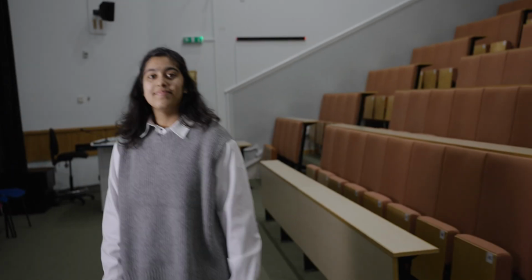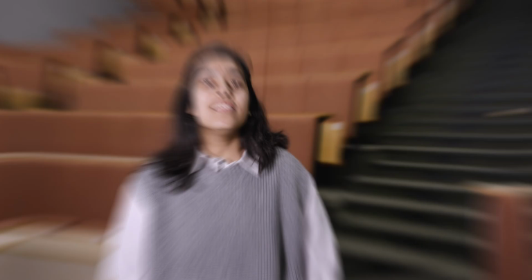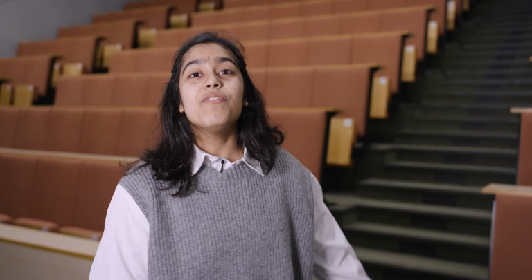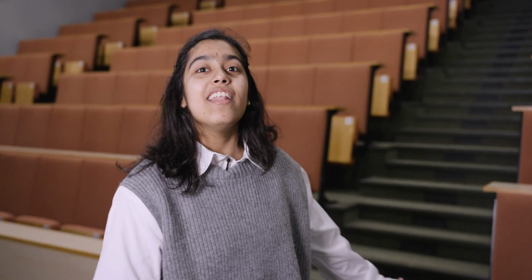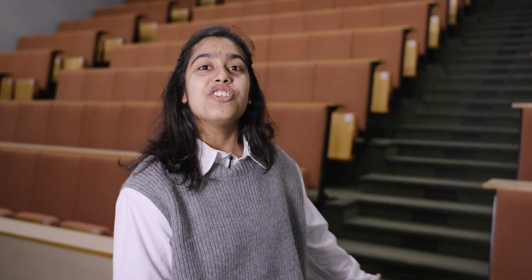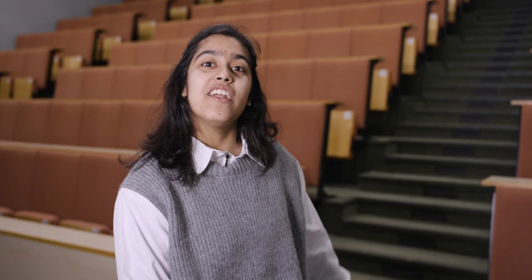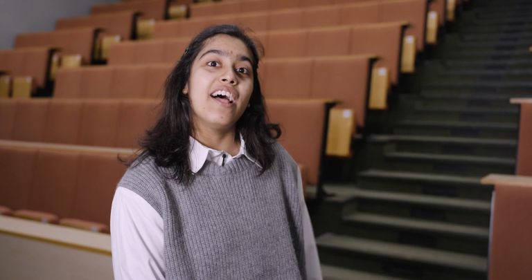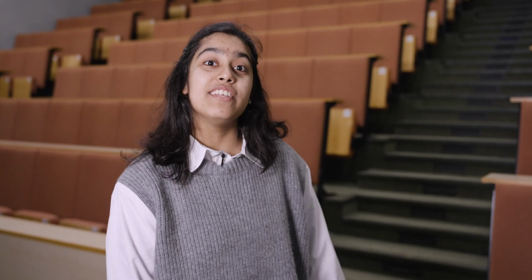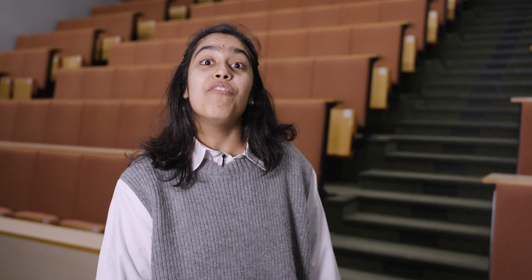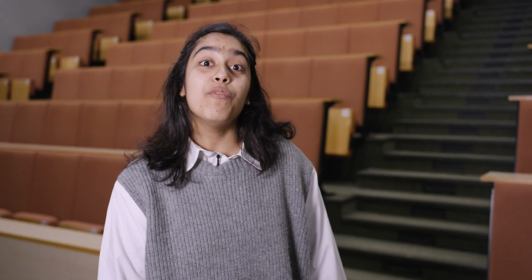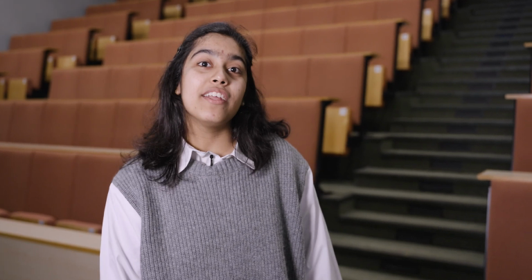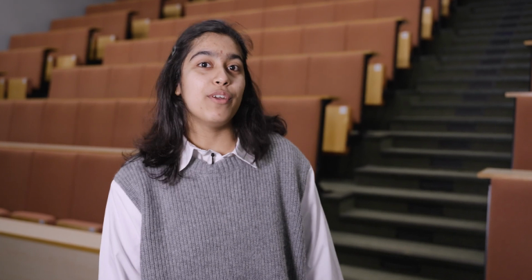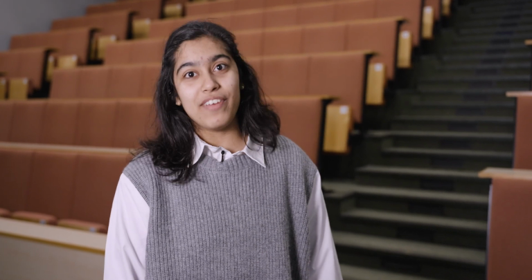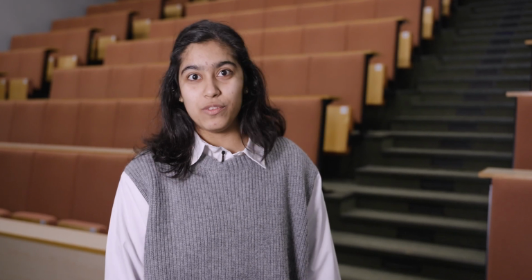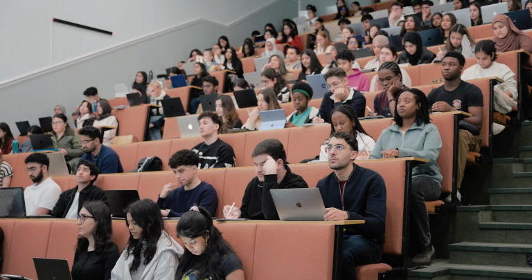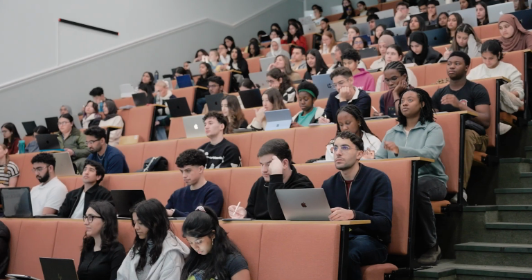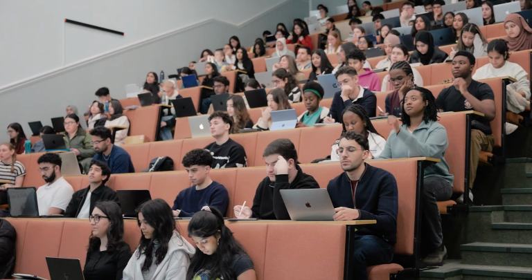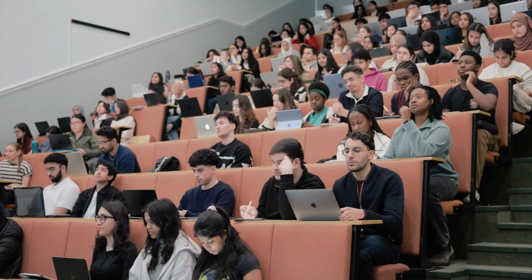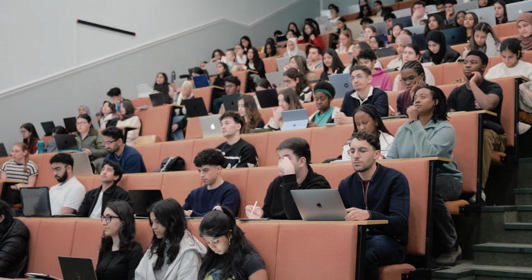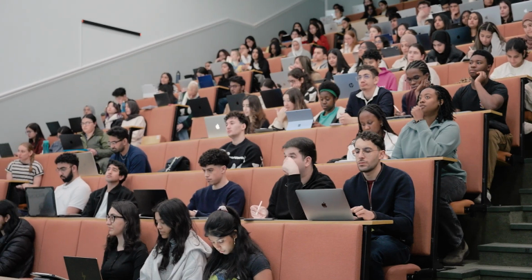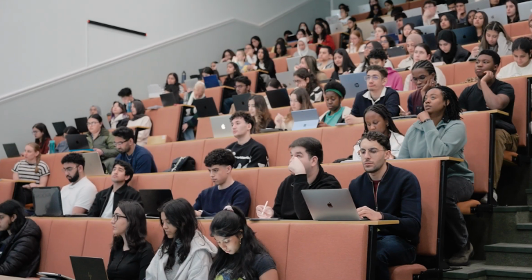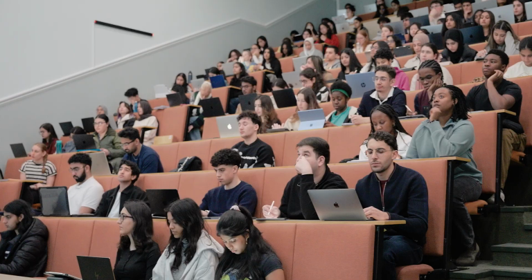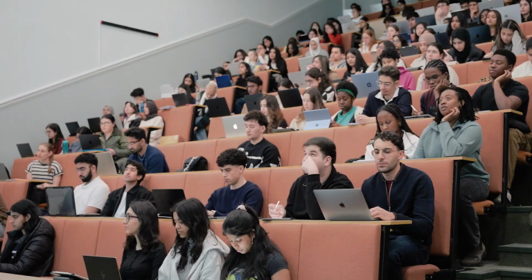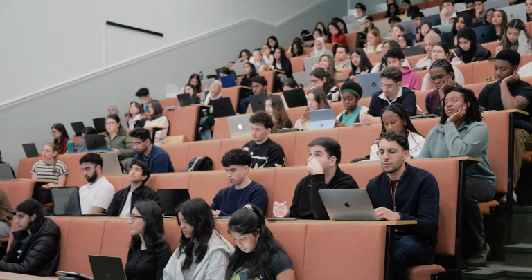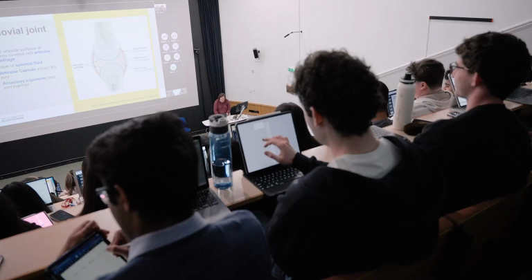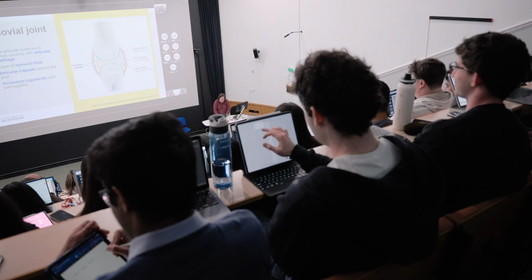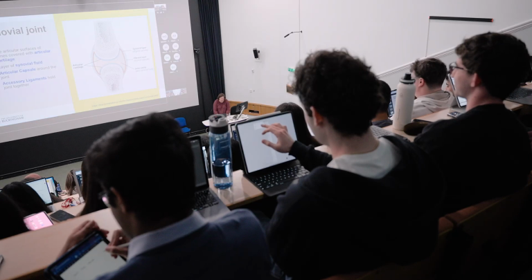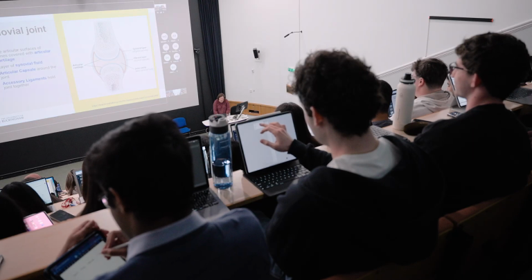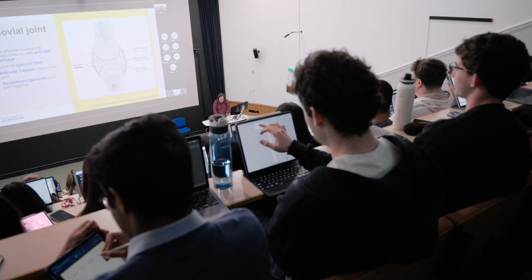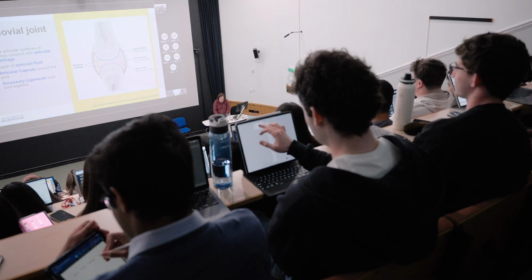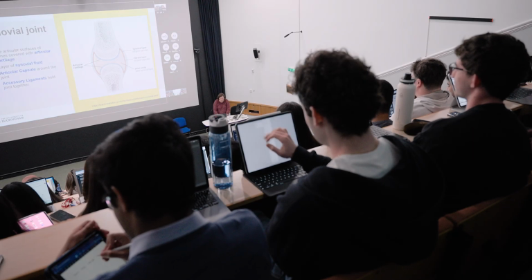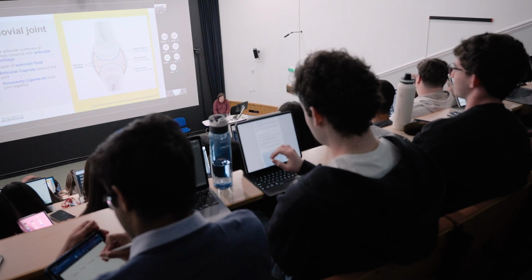This is where our lectures are held every week during phase one. There are around 180 seats with additional space in the SLT theatre.